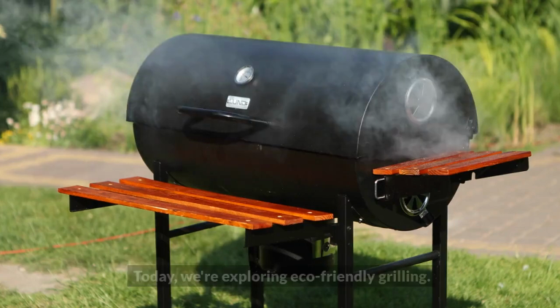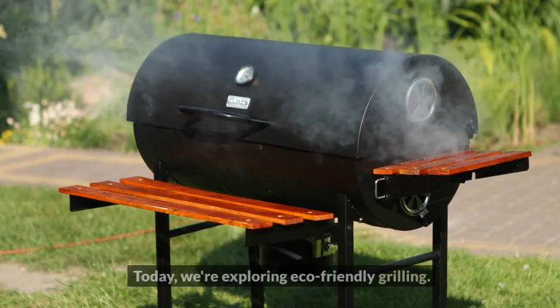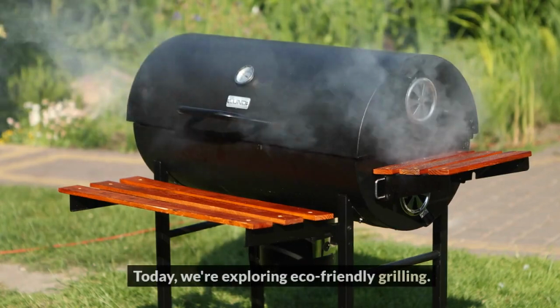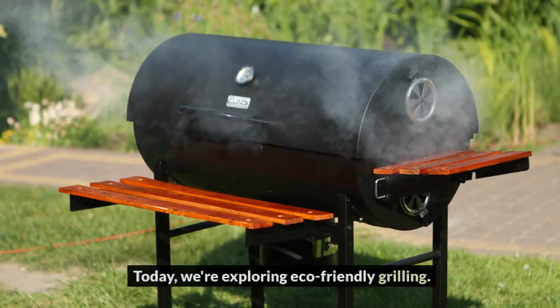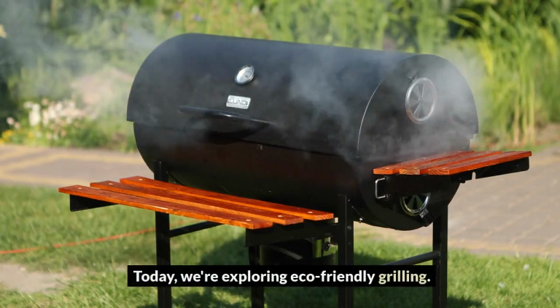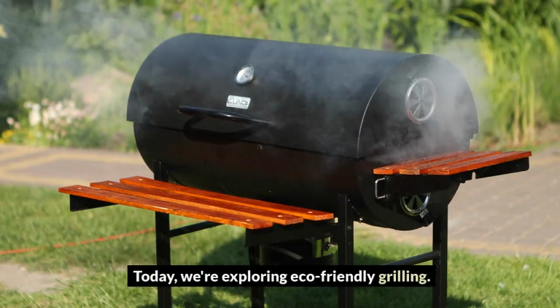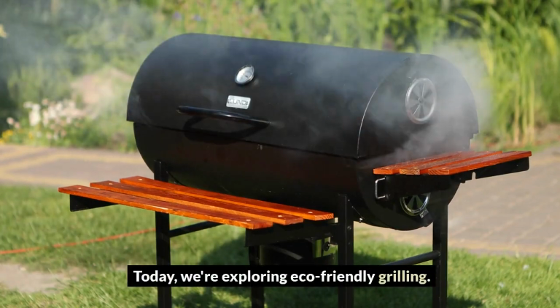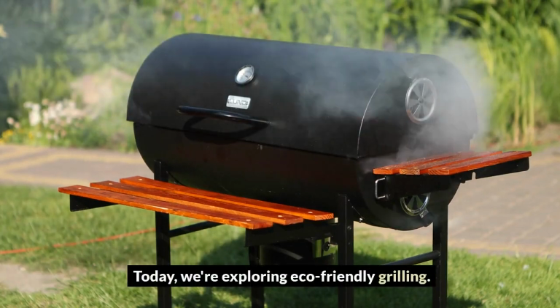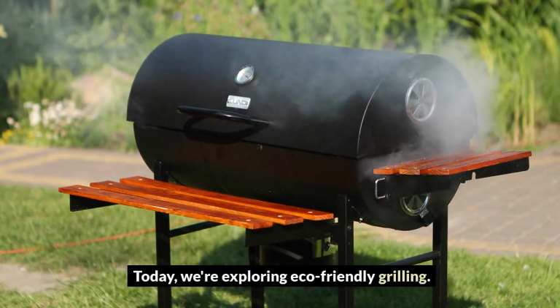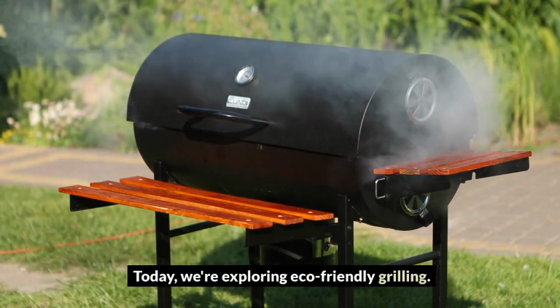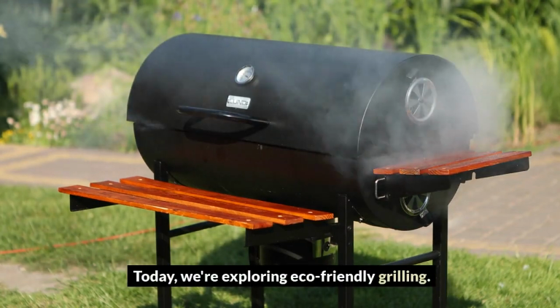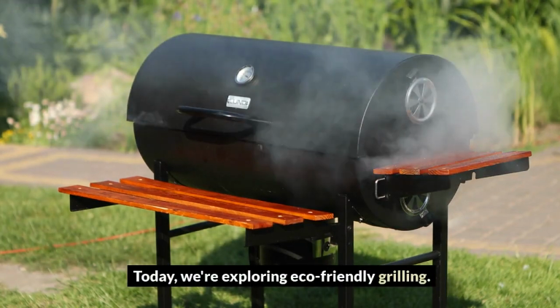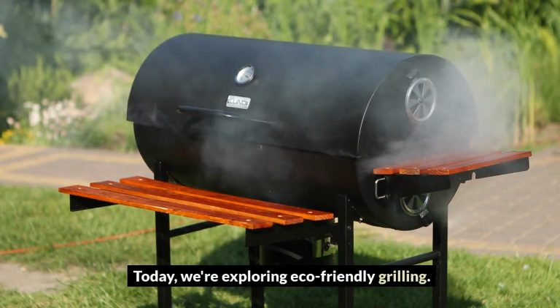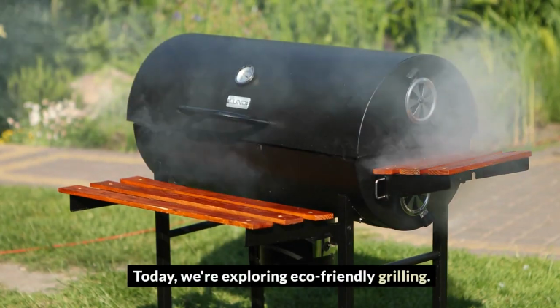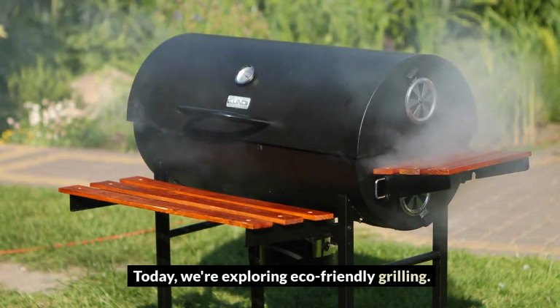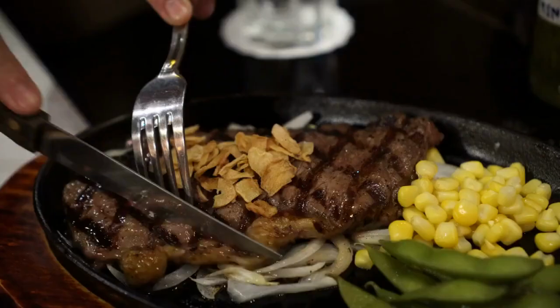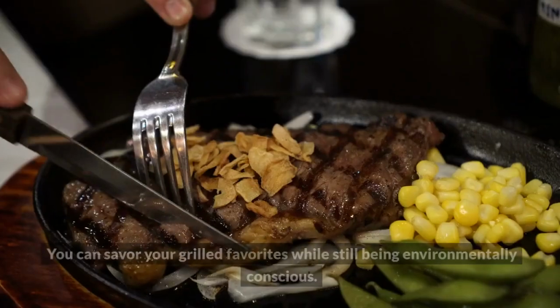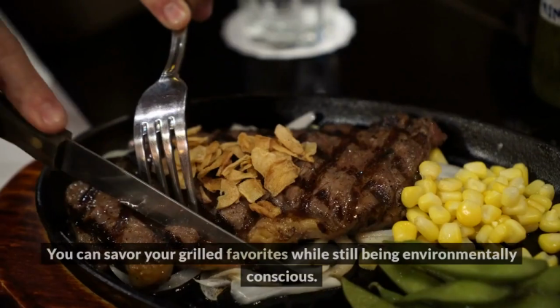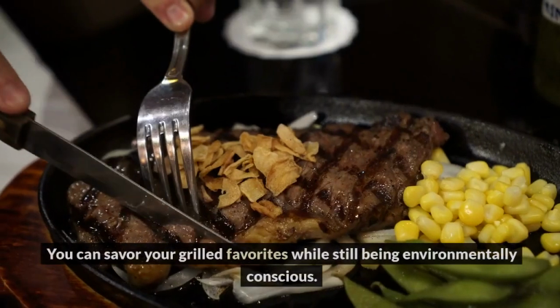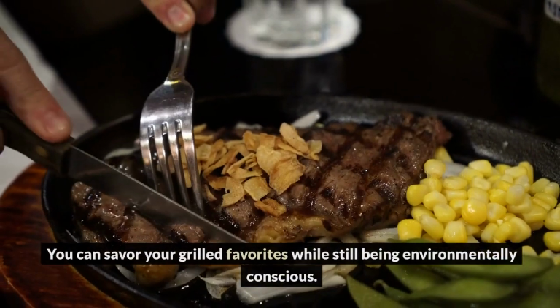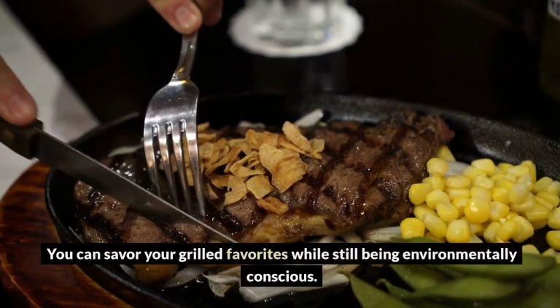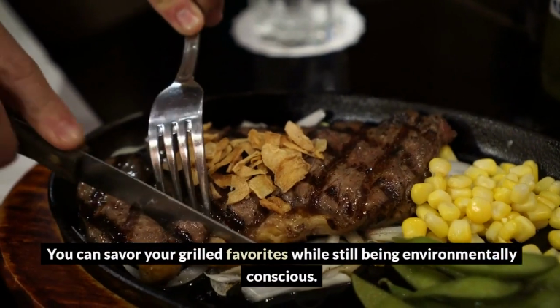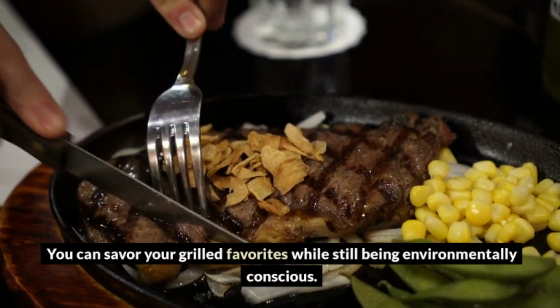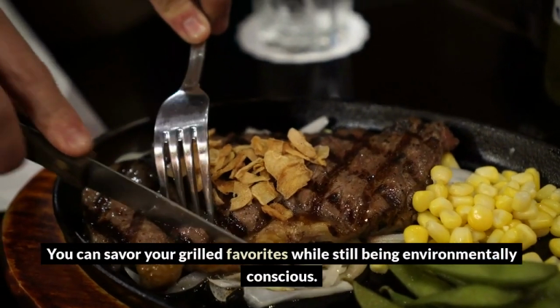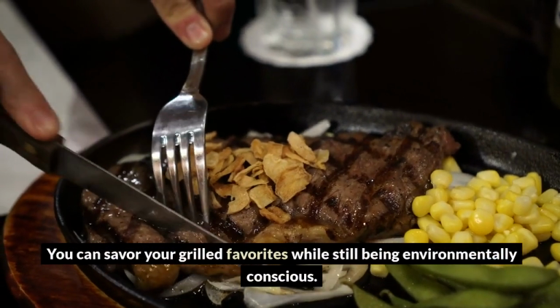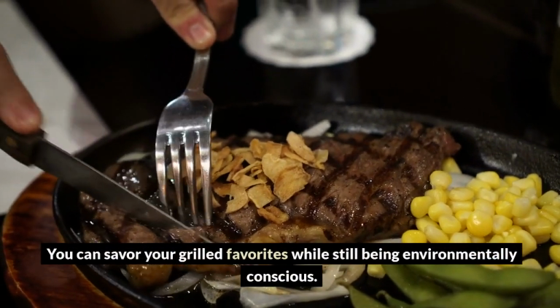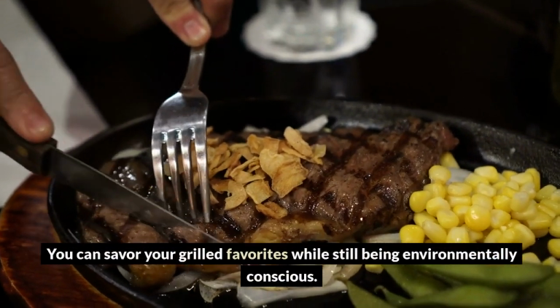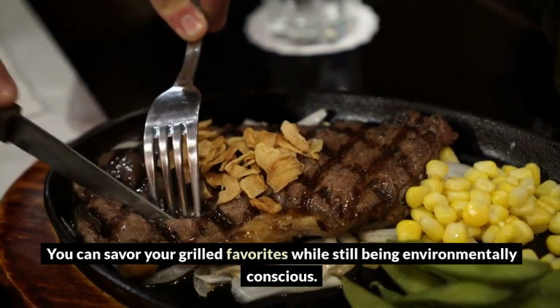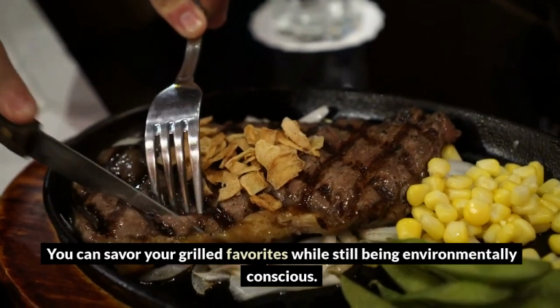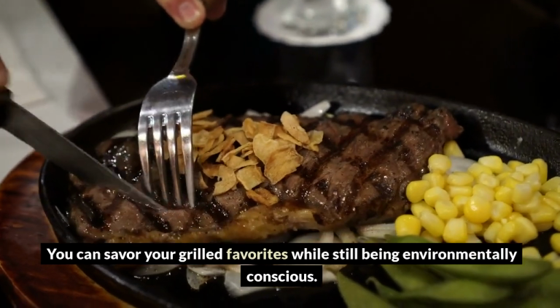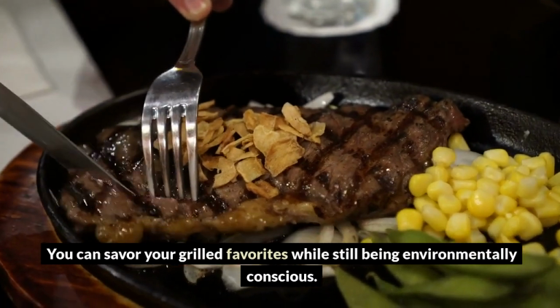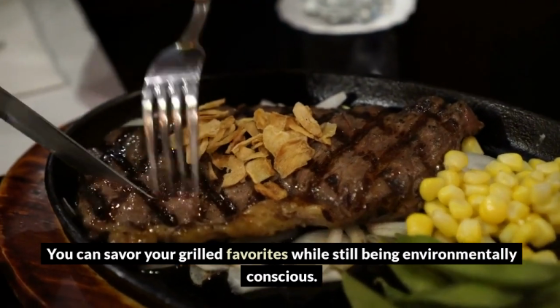Today, we're exploring eco-friendly grilling. You can savor your grilled favorites while still being environmentally conscious.